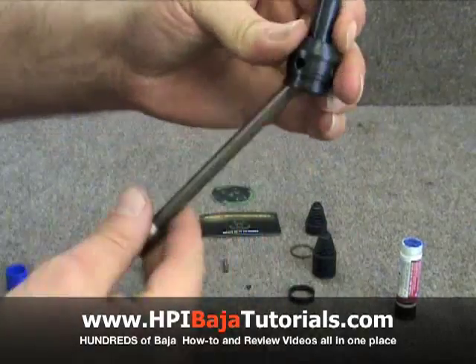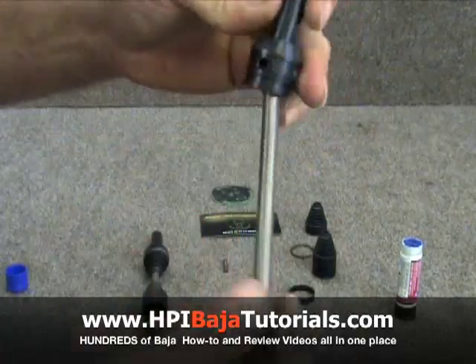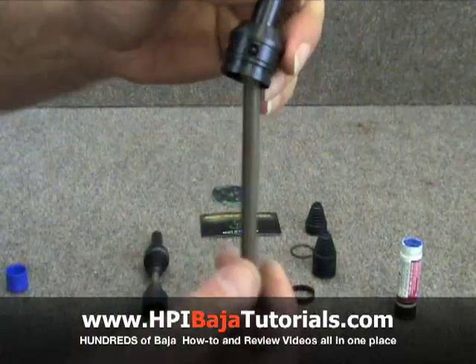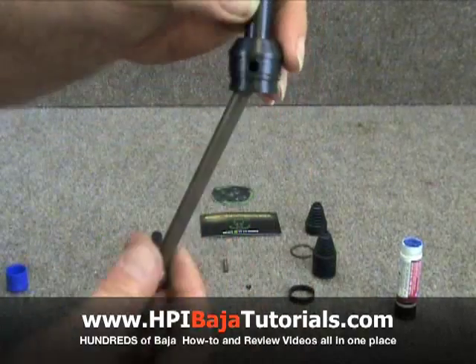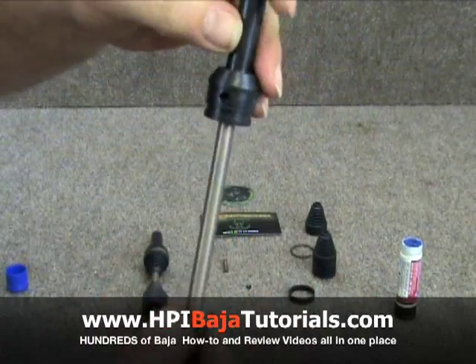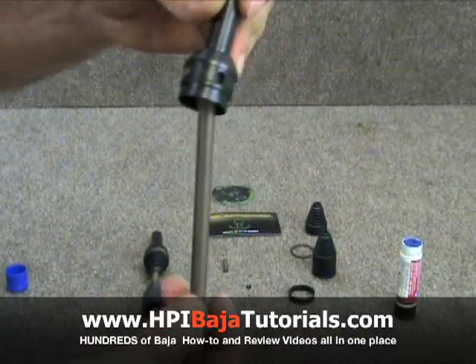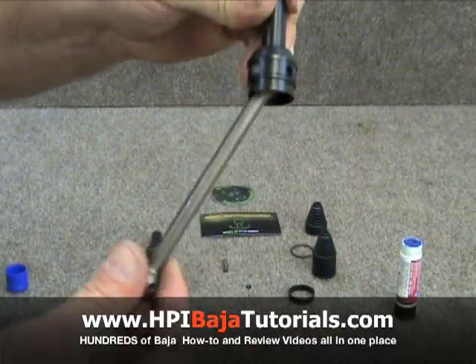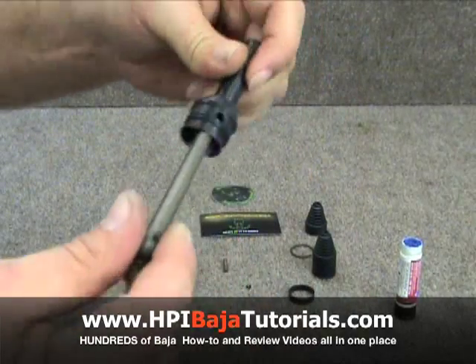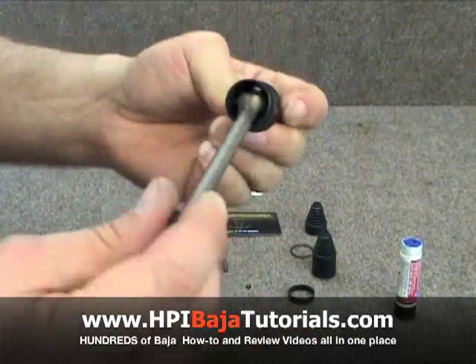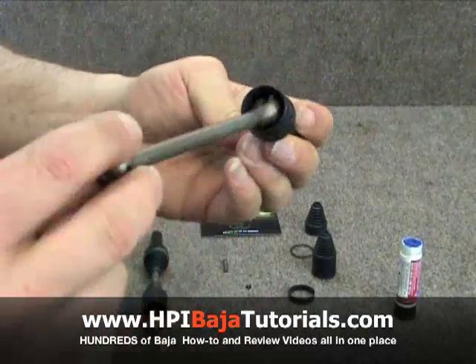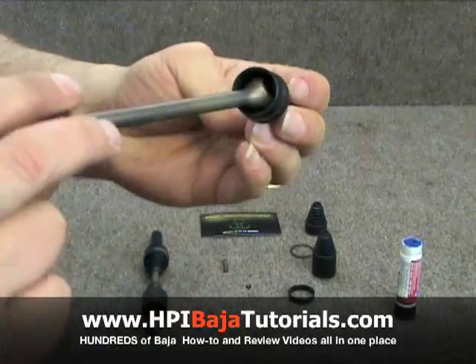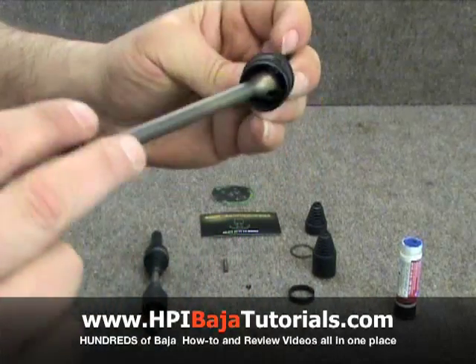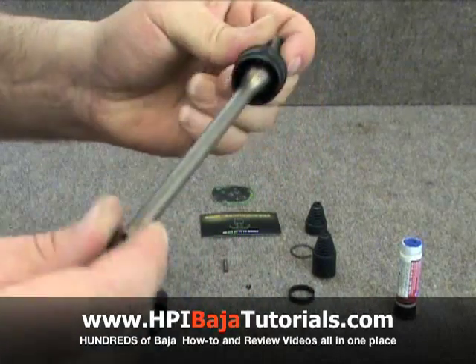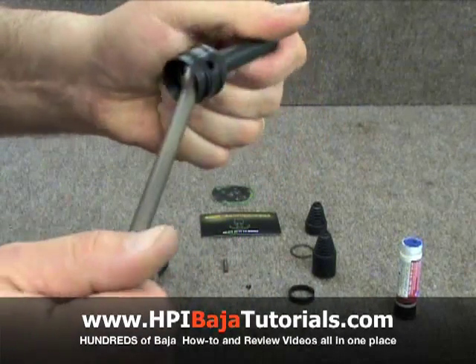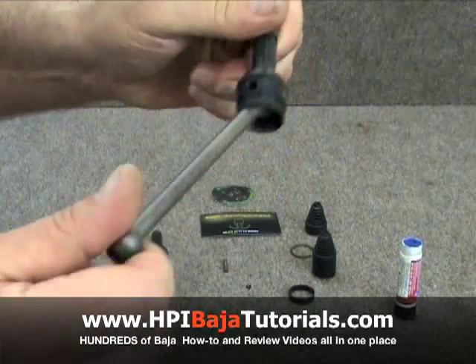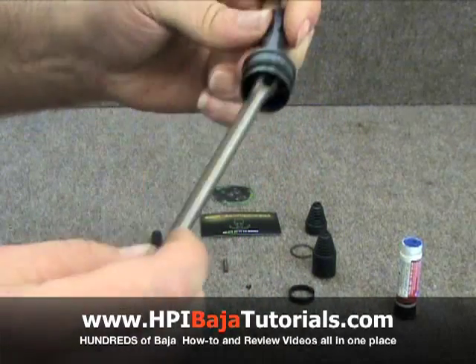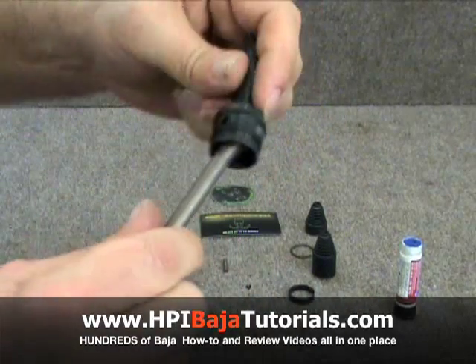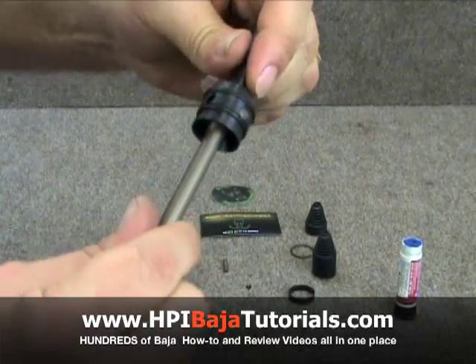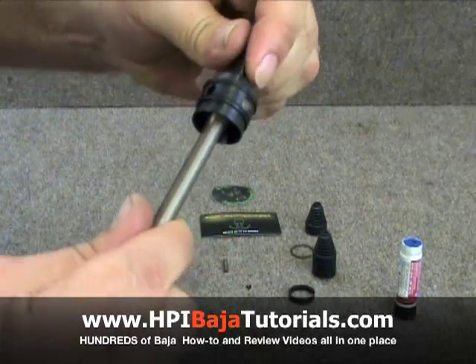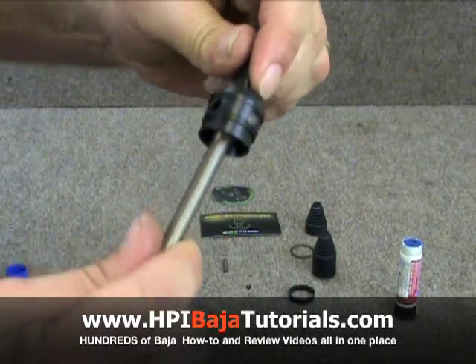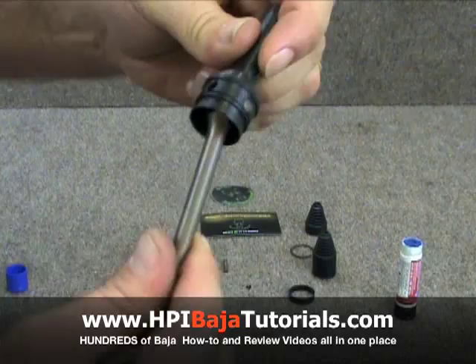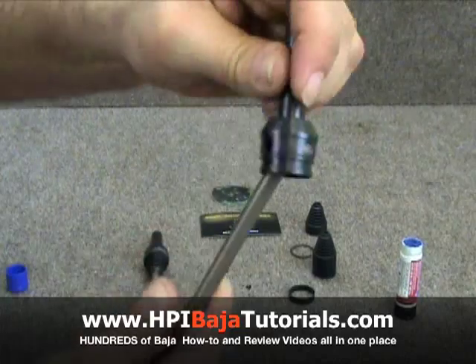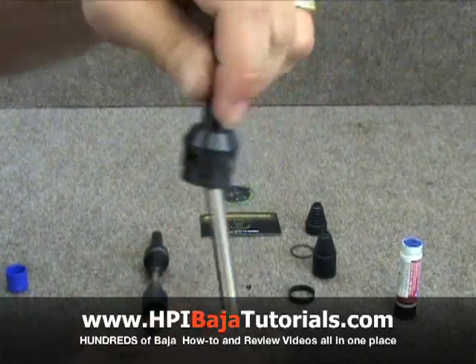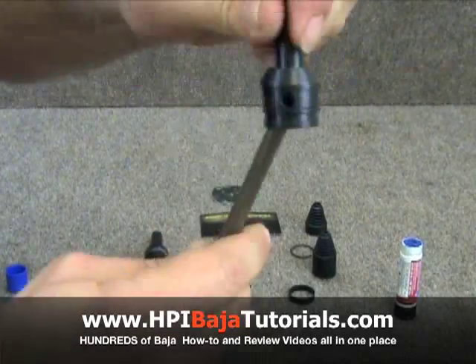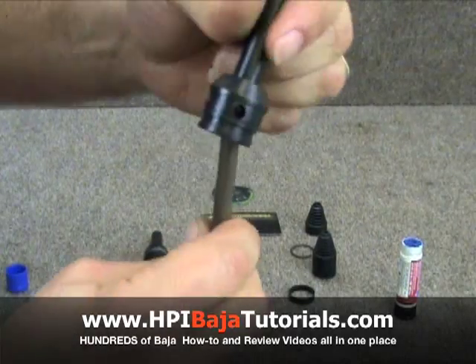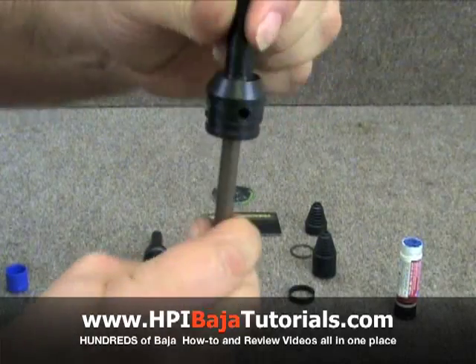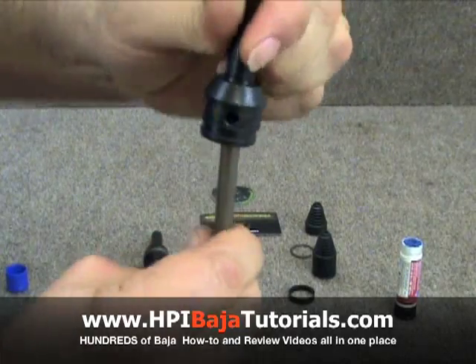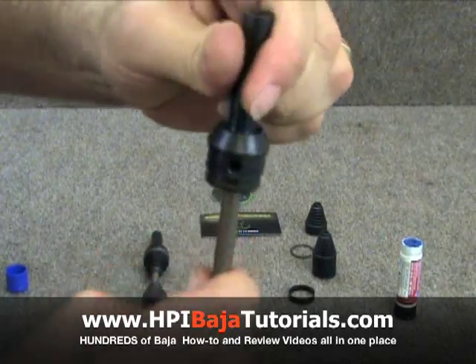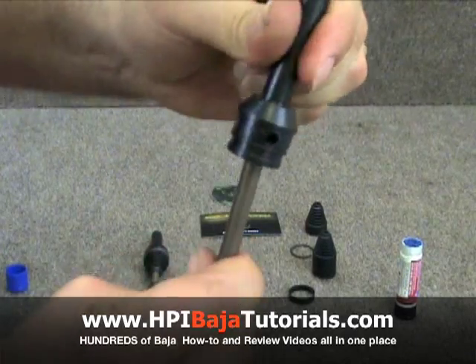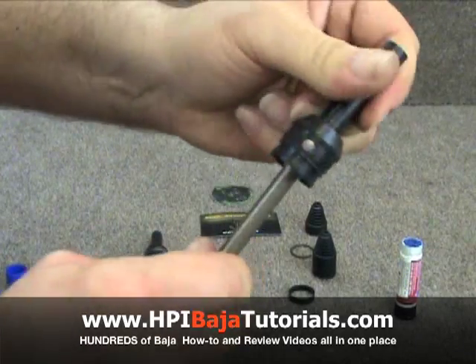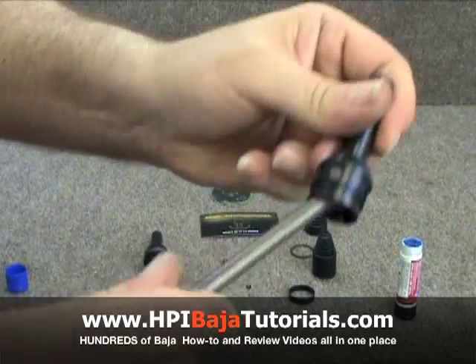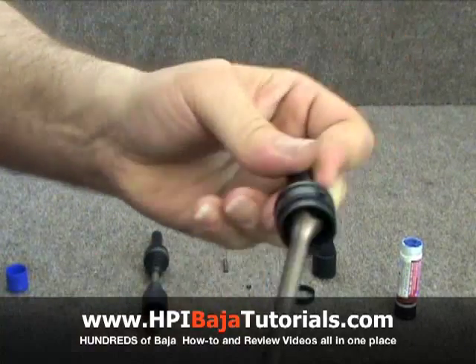You can see that it floats freely. We want to make sure that there's no play in there and that everything's nice.